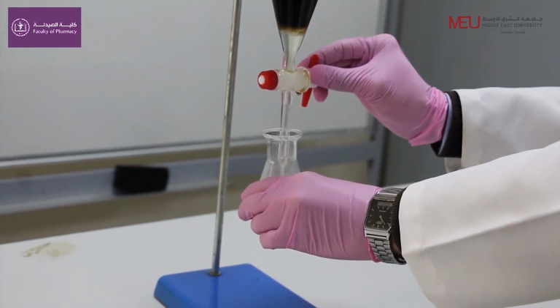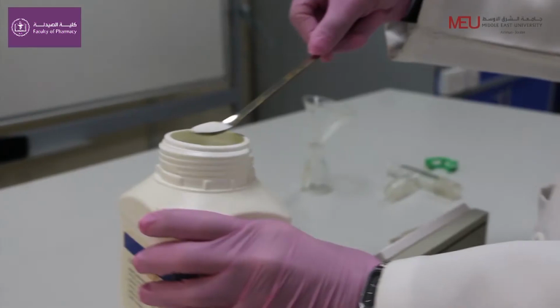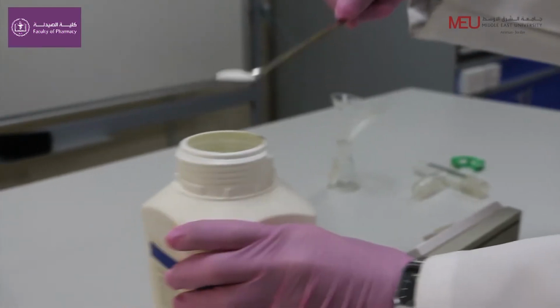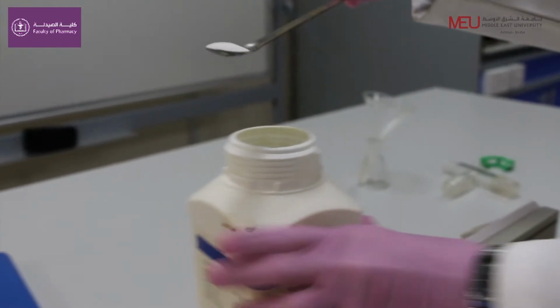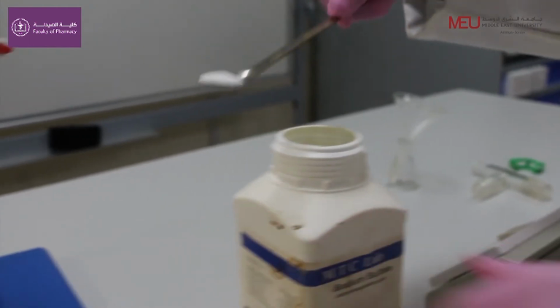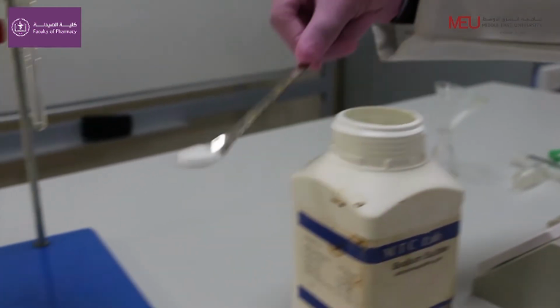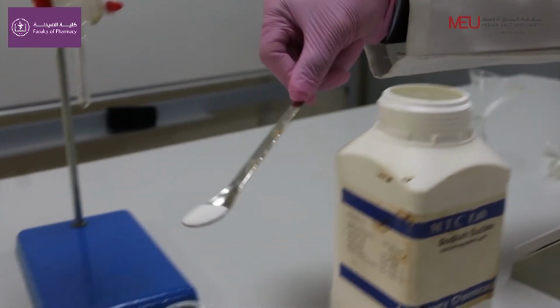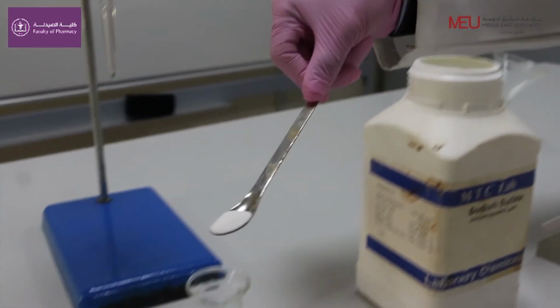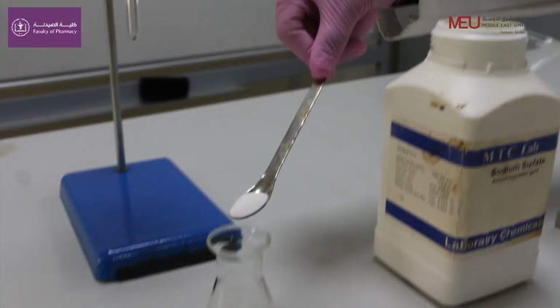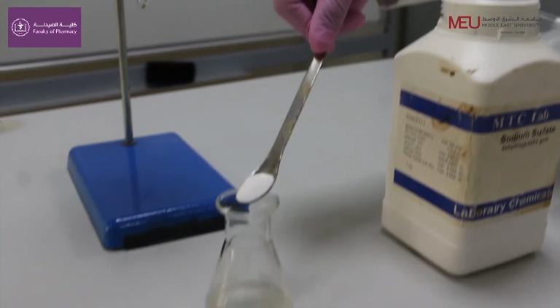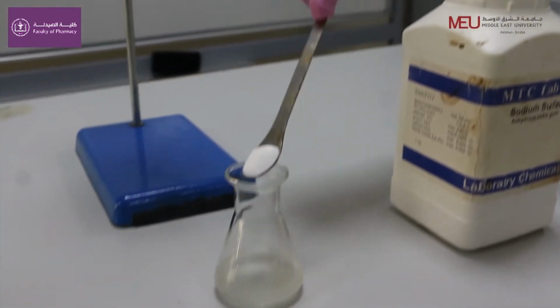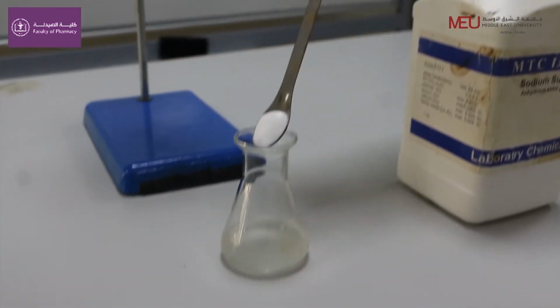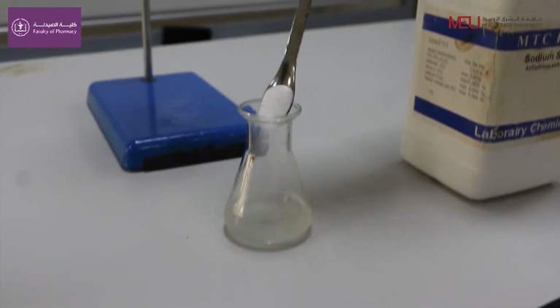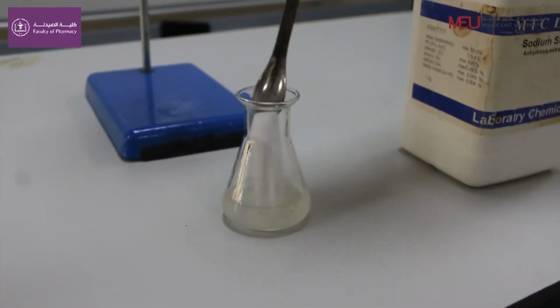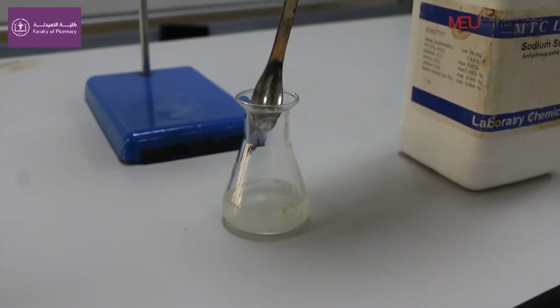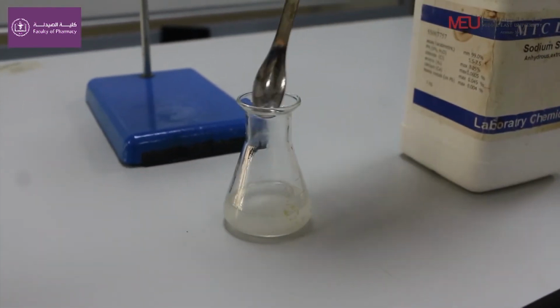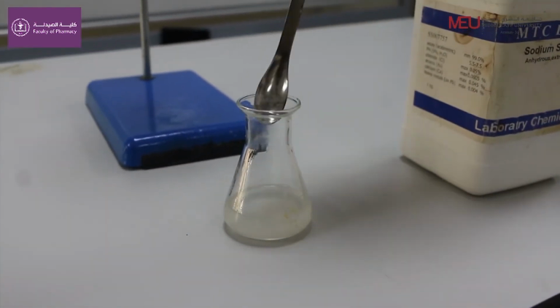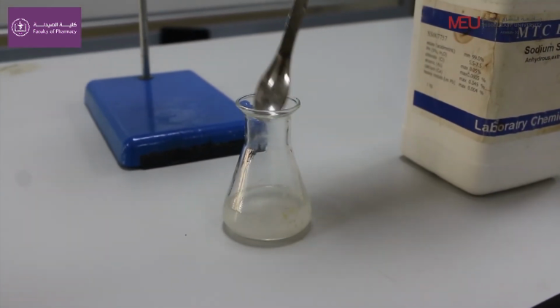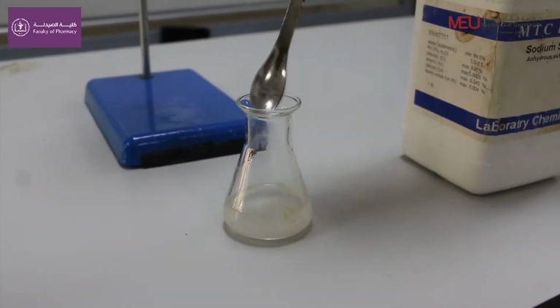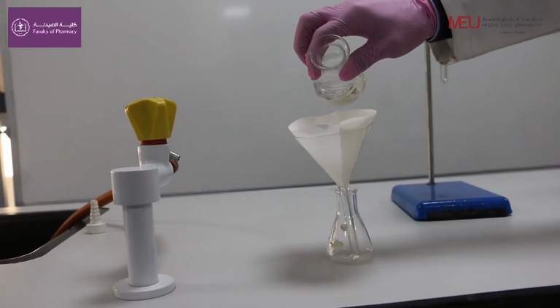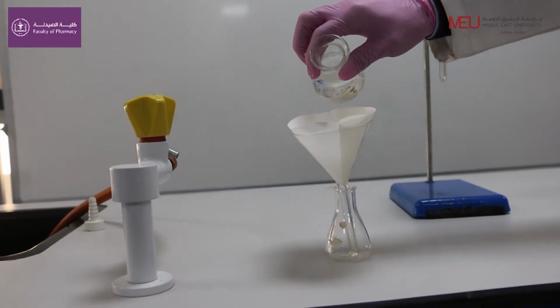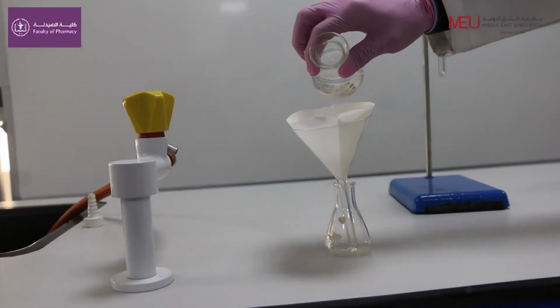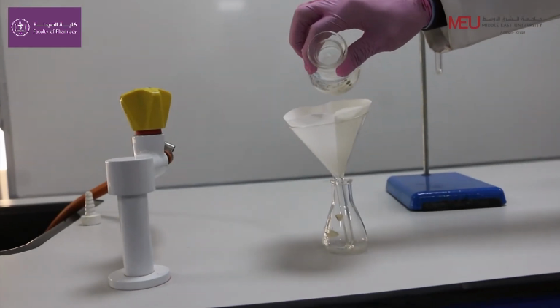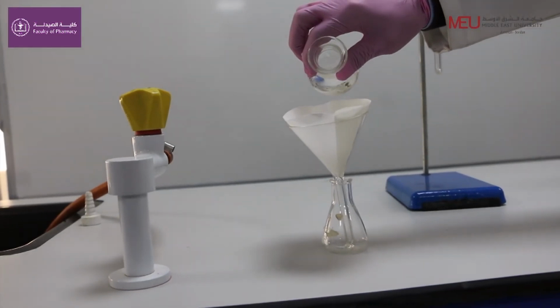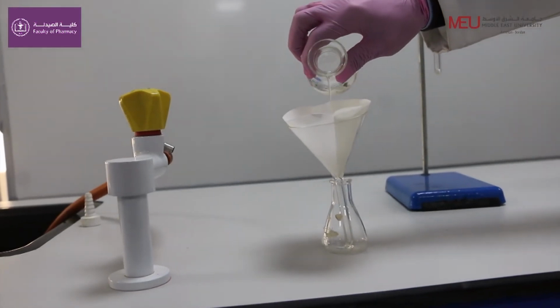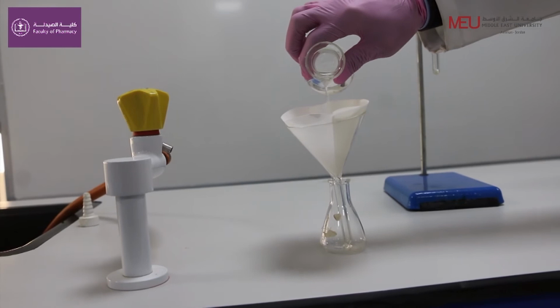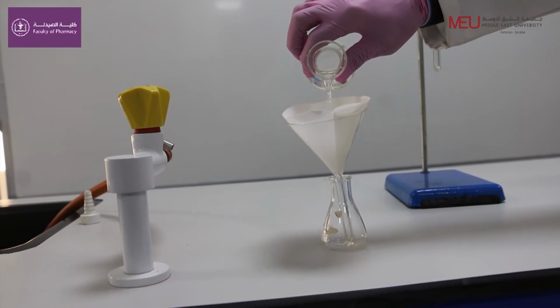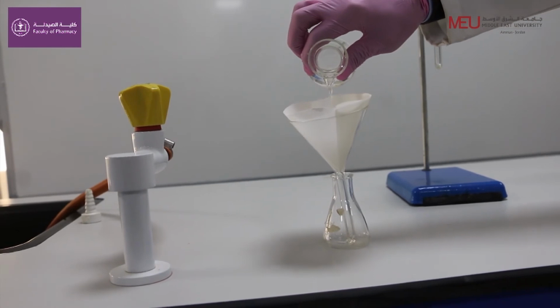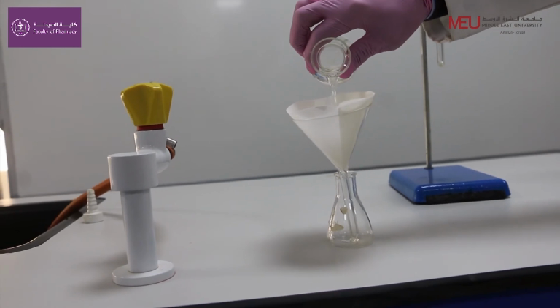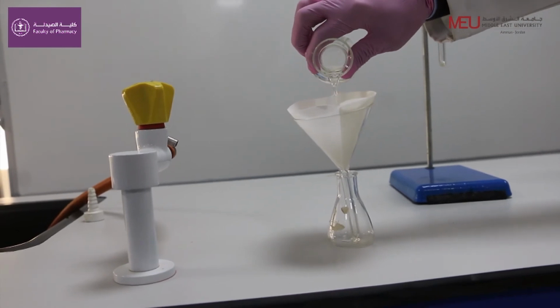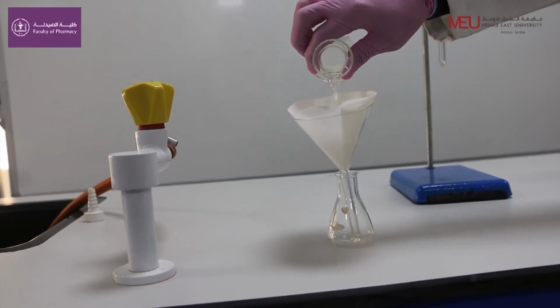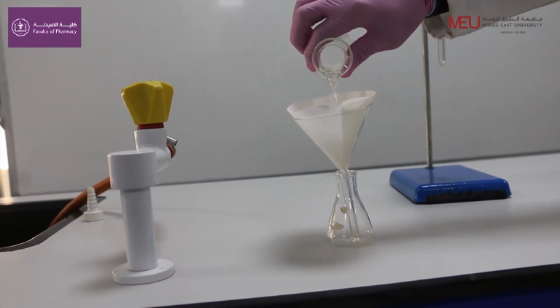After that, we add sodium sulfate to remove any excipients. Then we filter it to get the extracted caffeine.